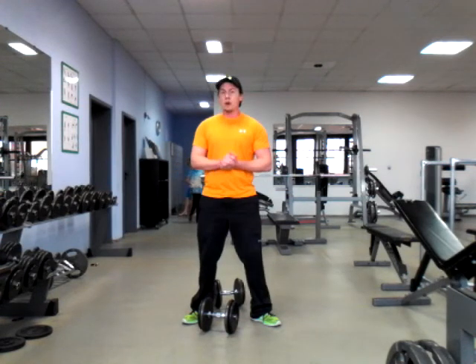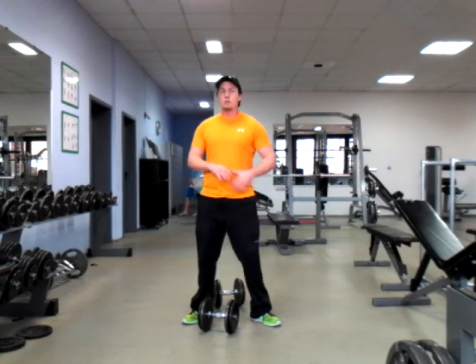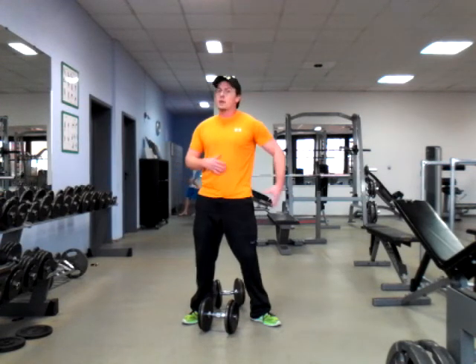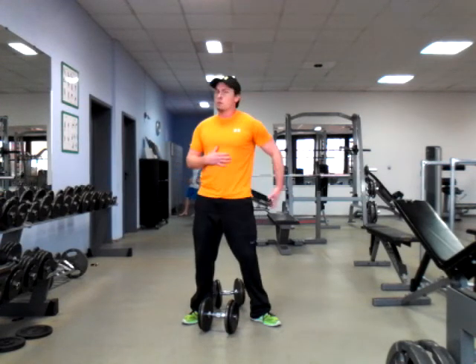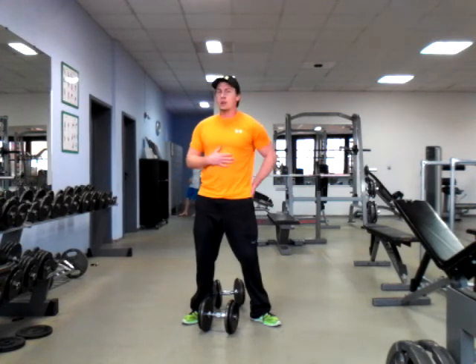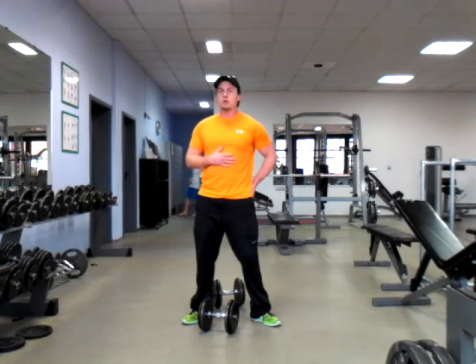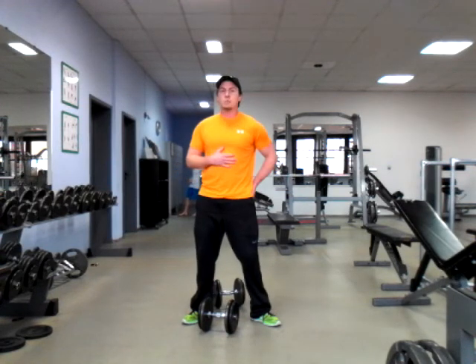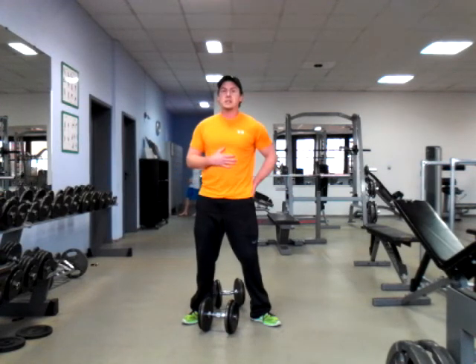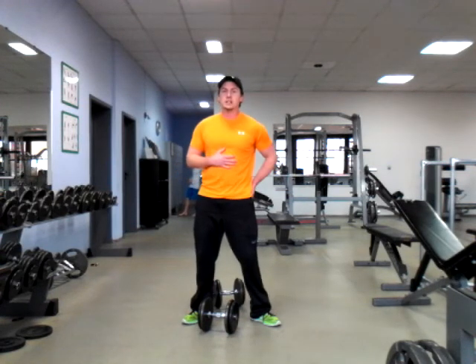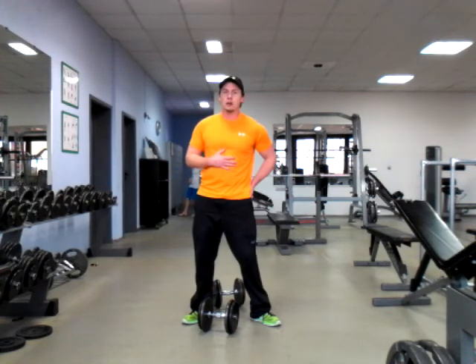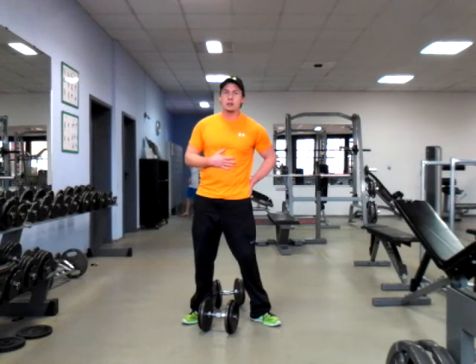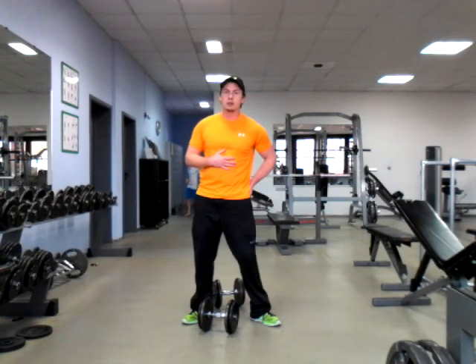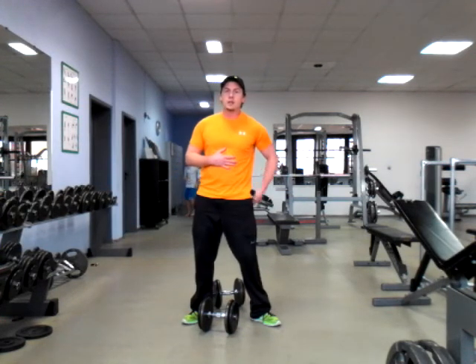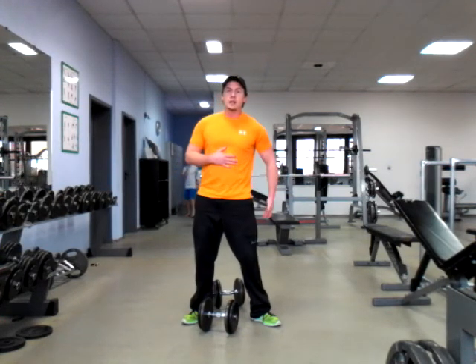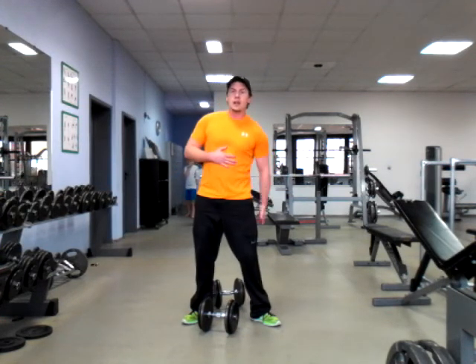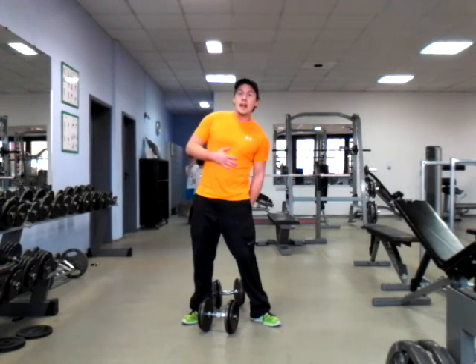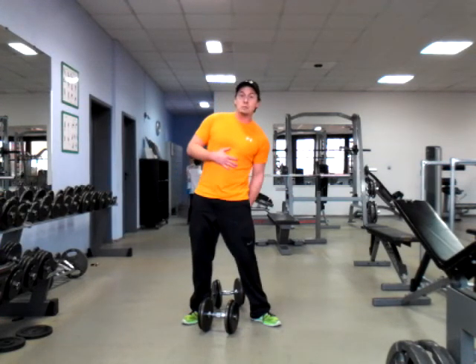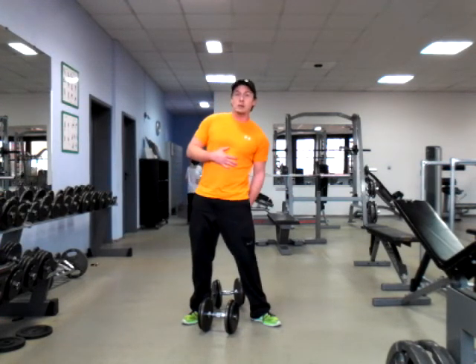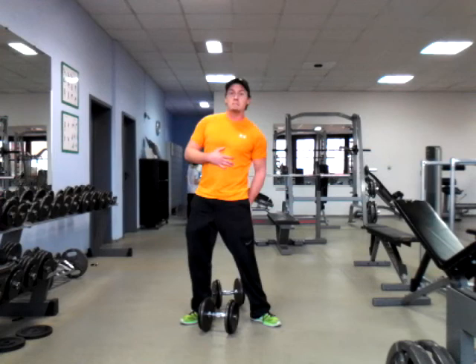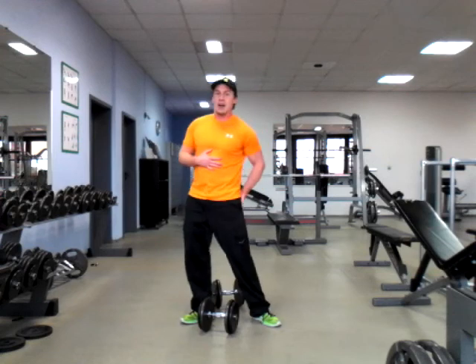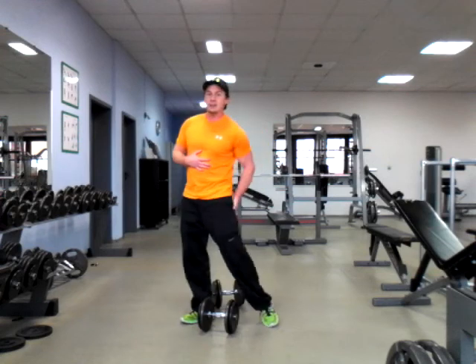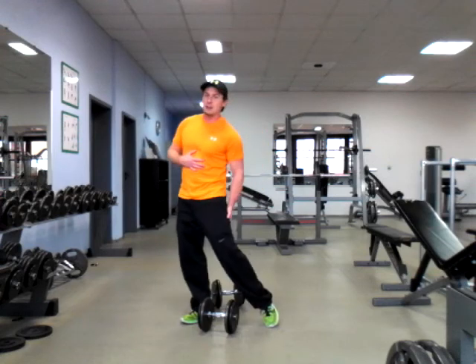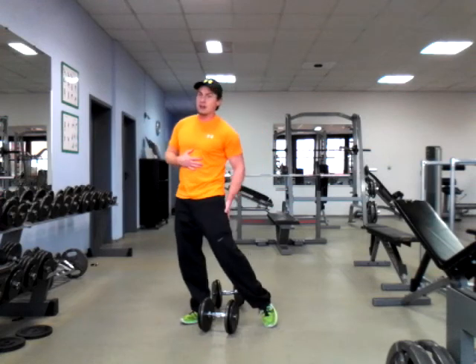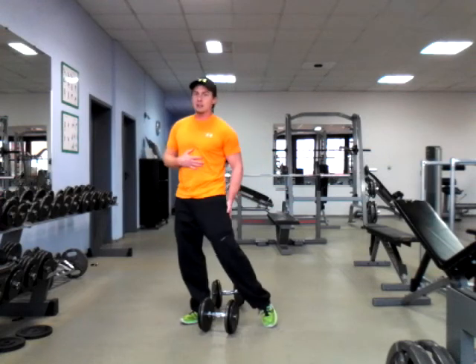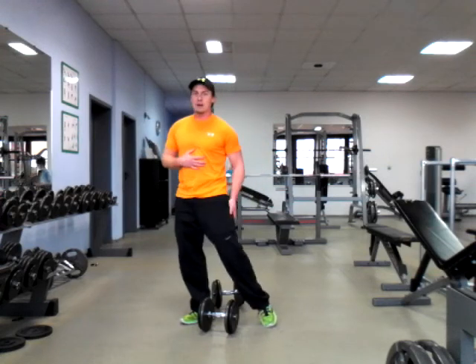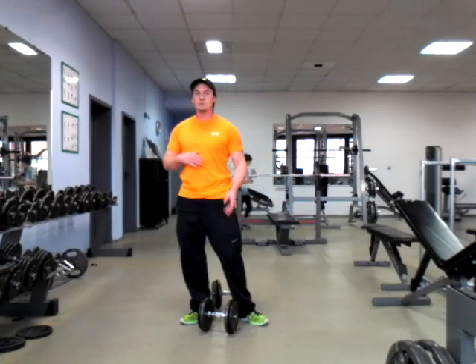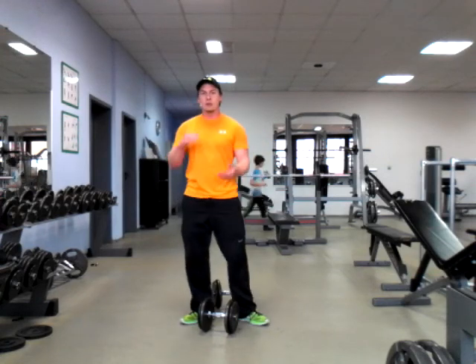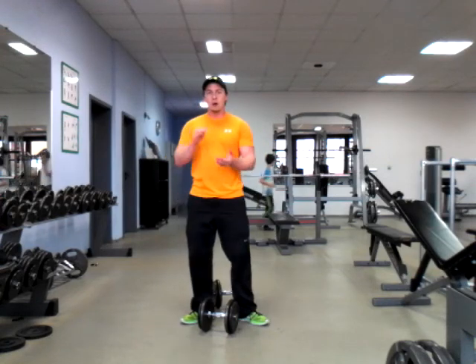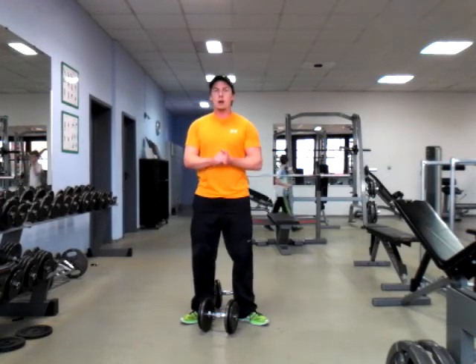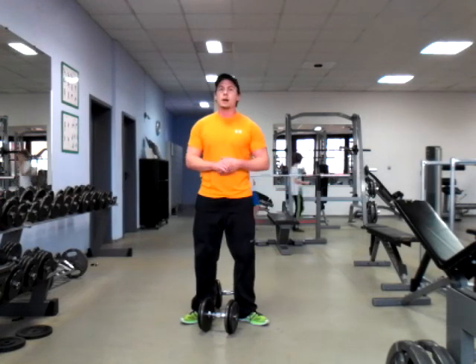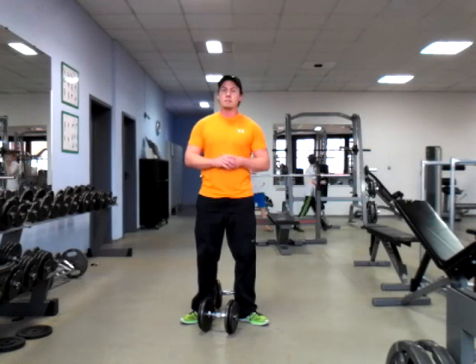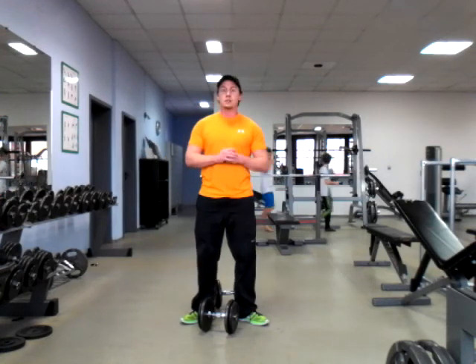Great movement — really incorporates lots of great glute and hamstring, back of leg, back of thigh muscles.